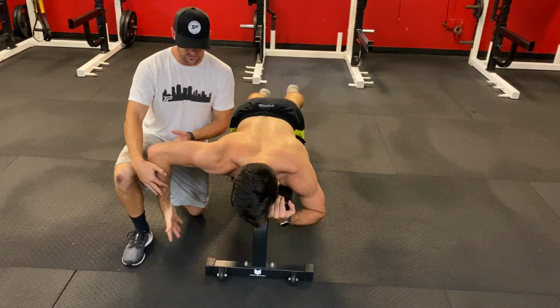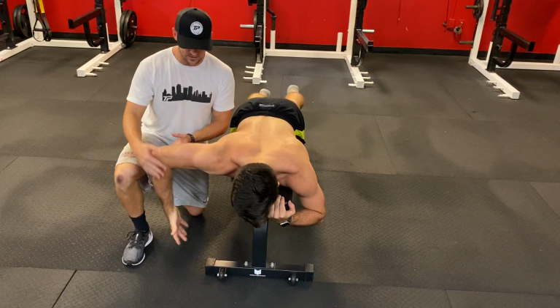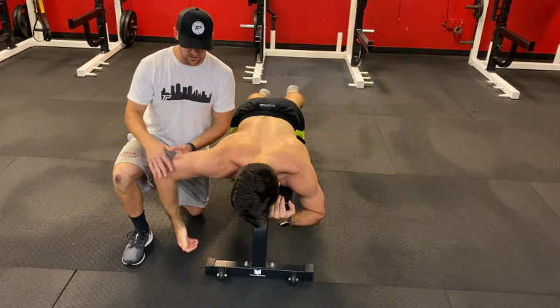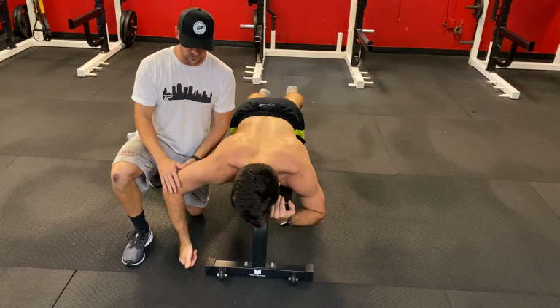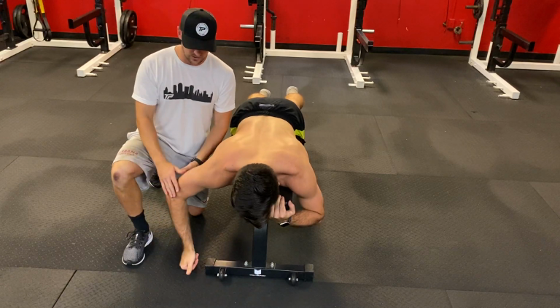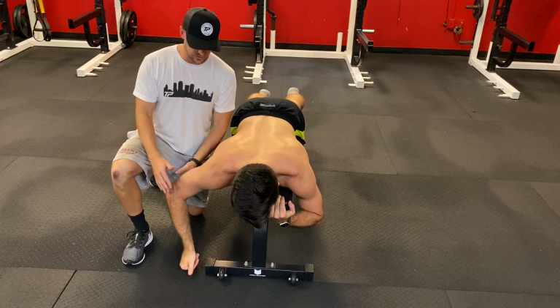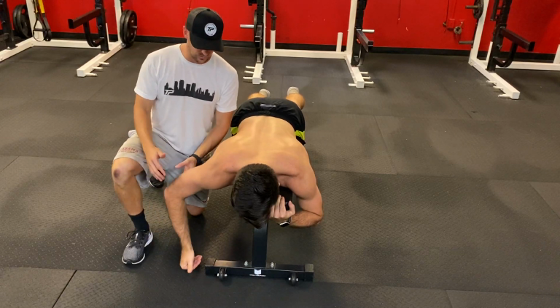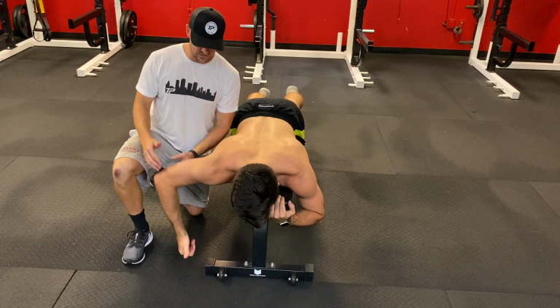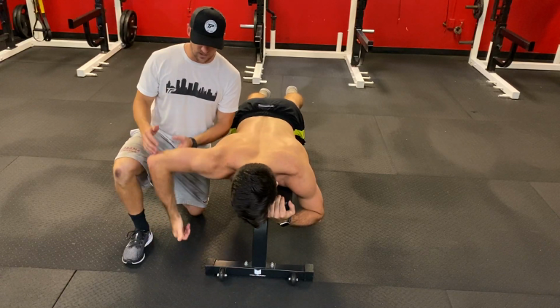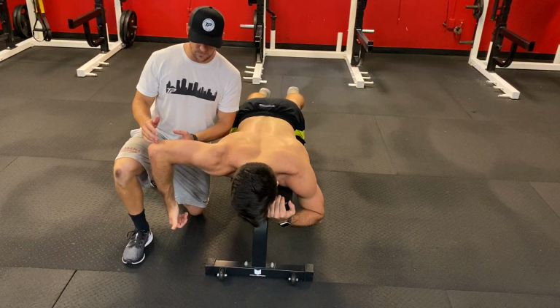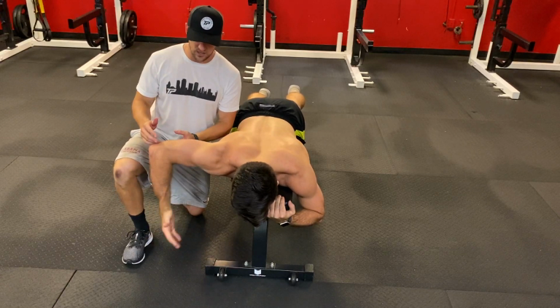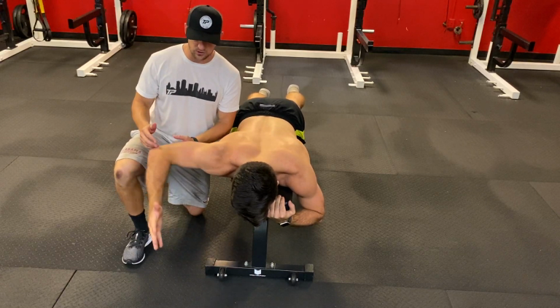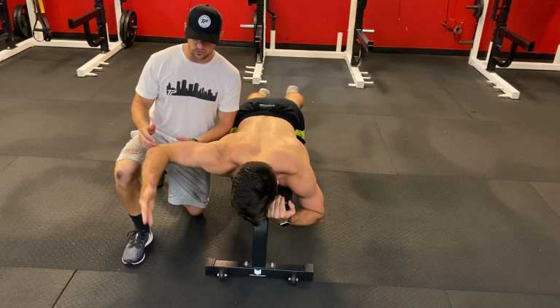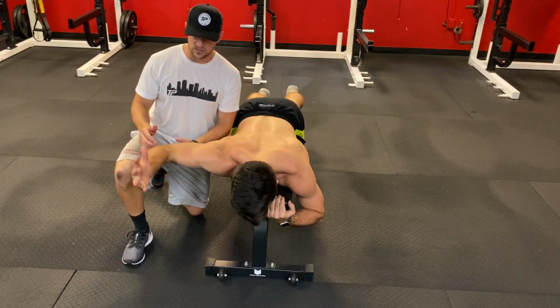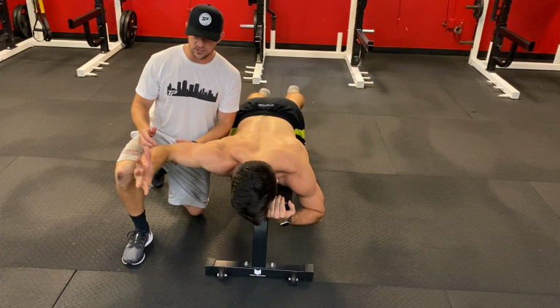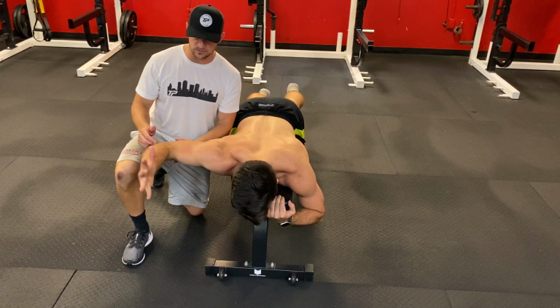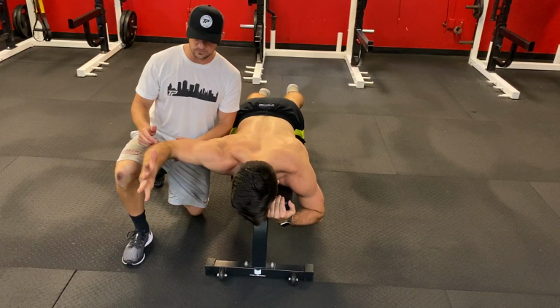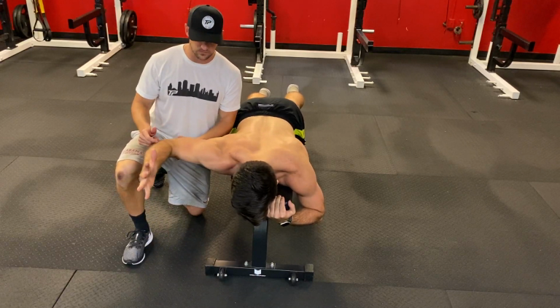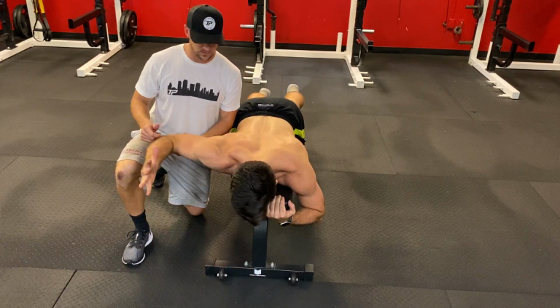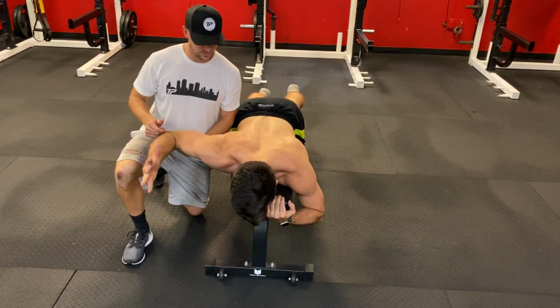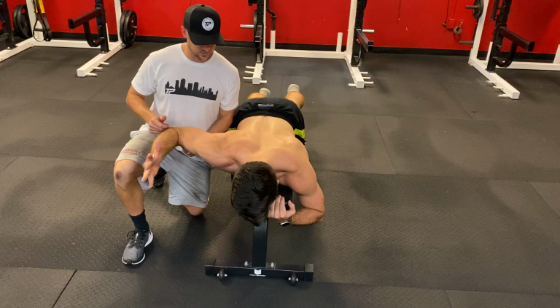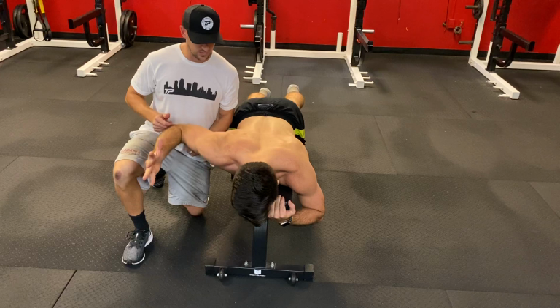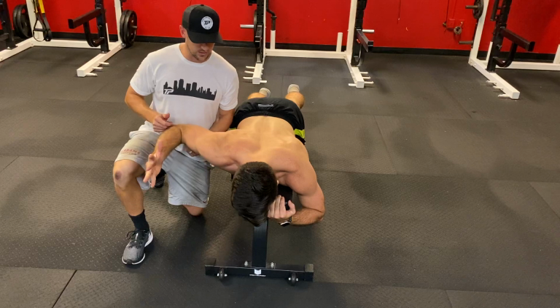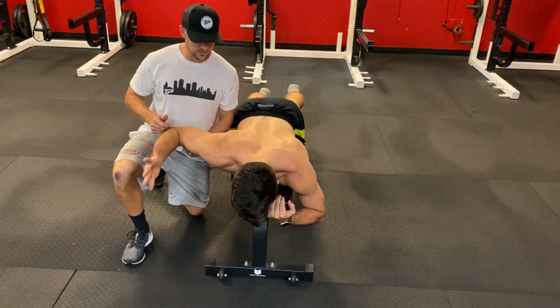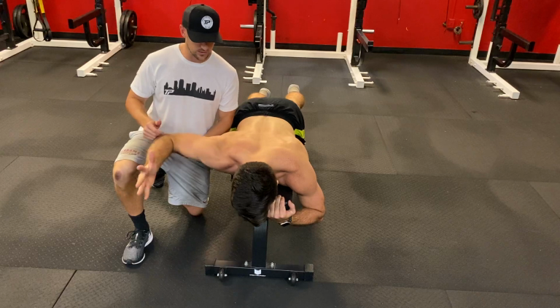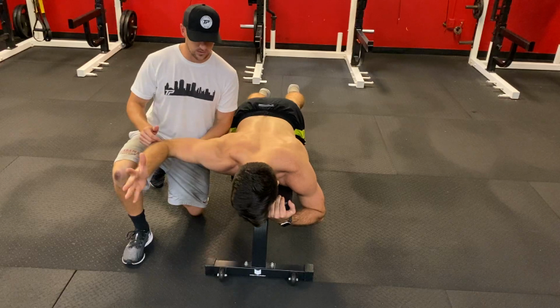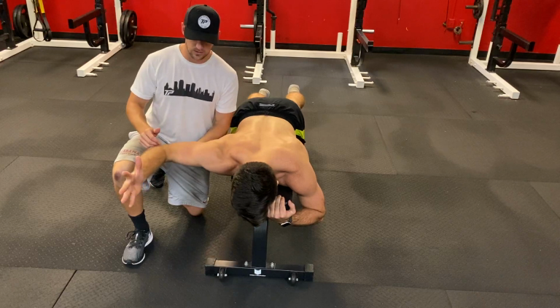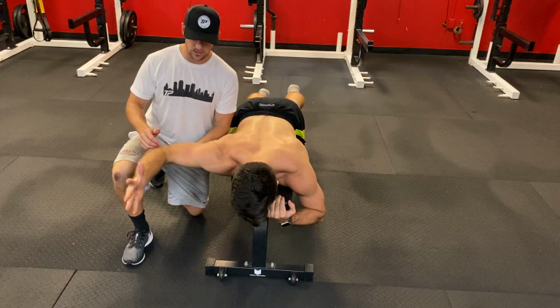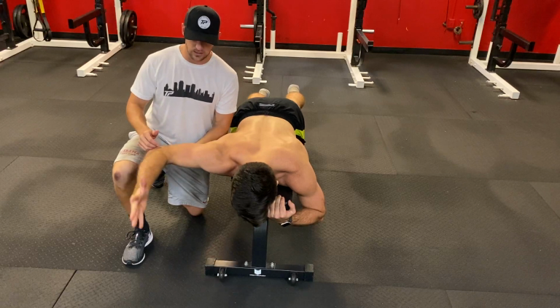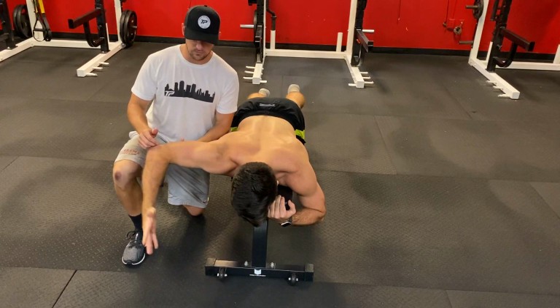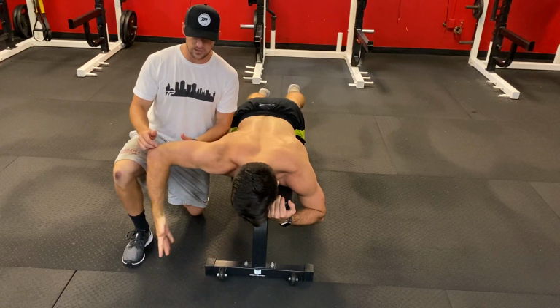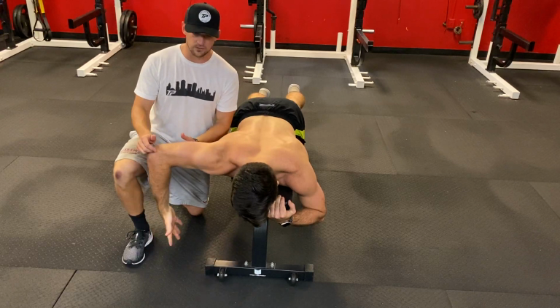So back down, let's do it one more time. Exhale and rotation, squeeze, and back down.